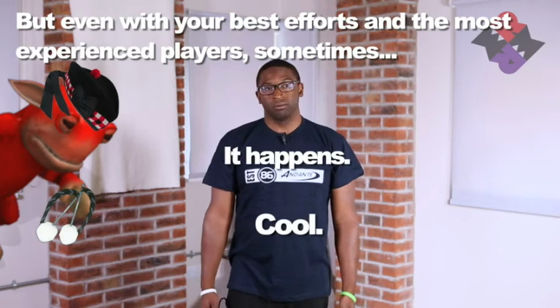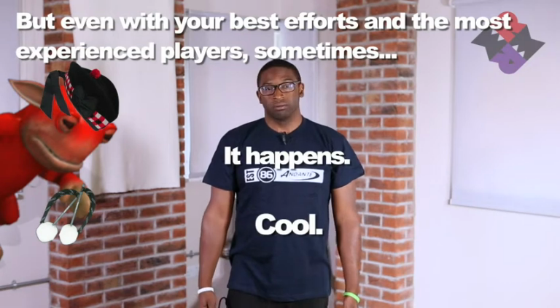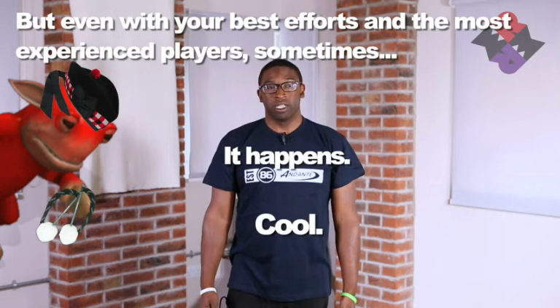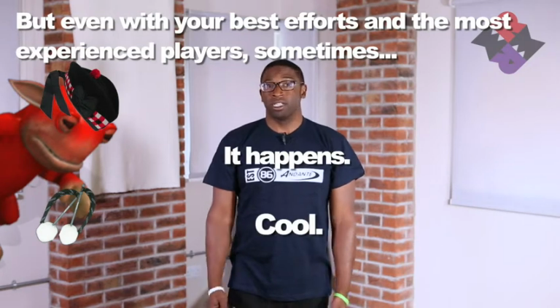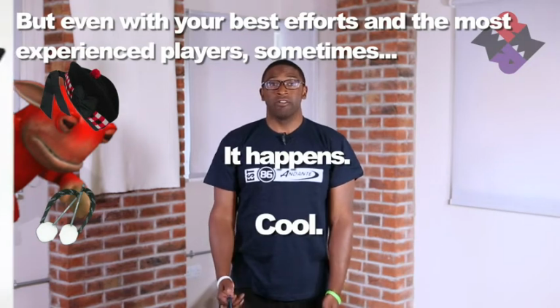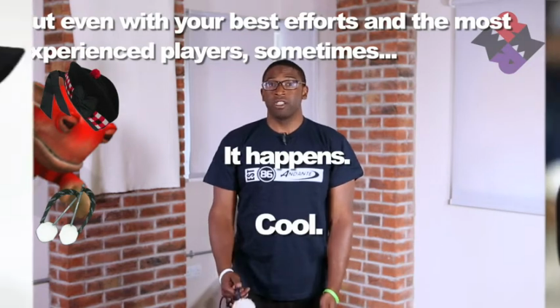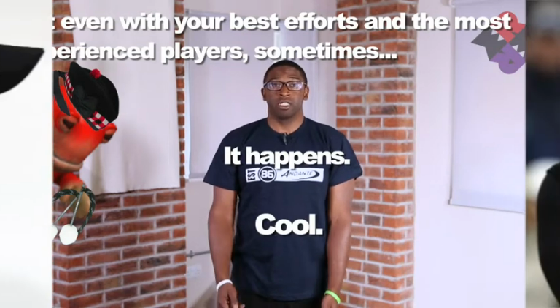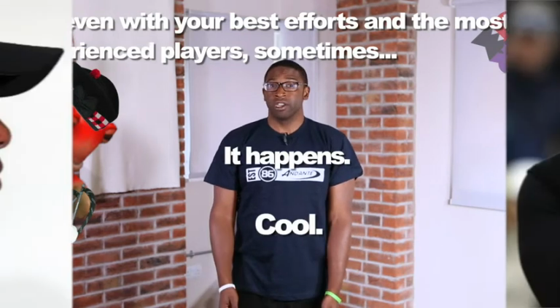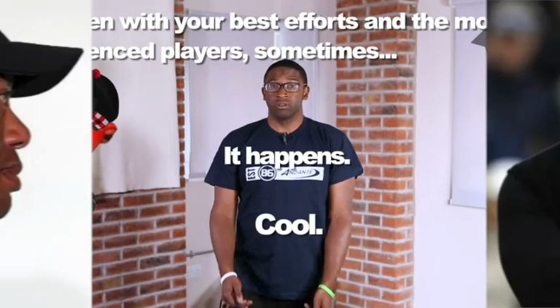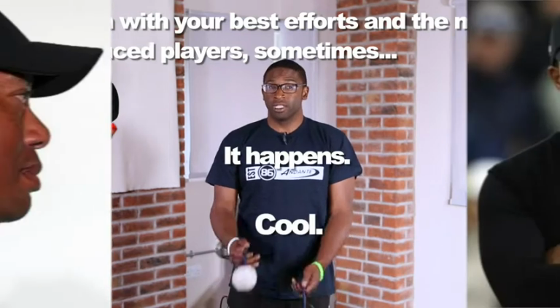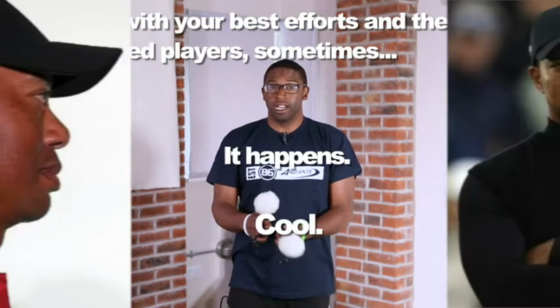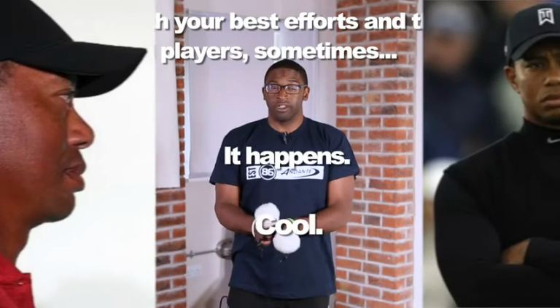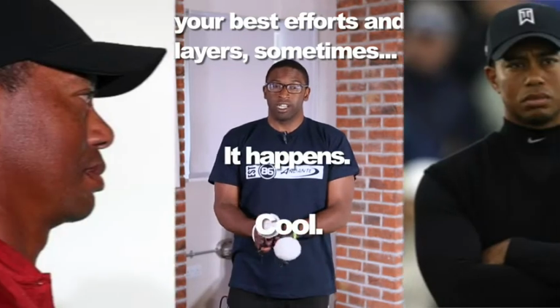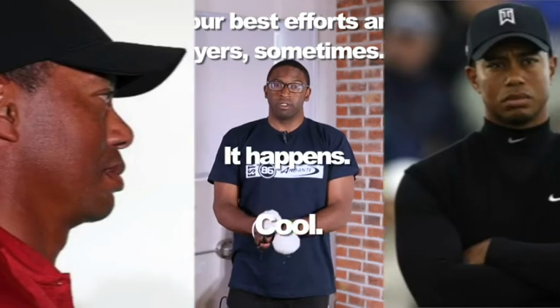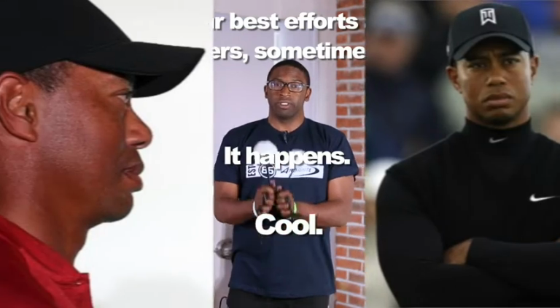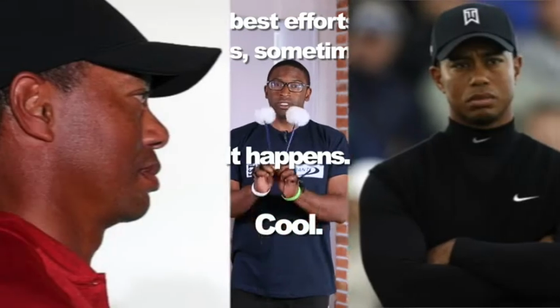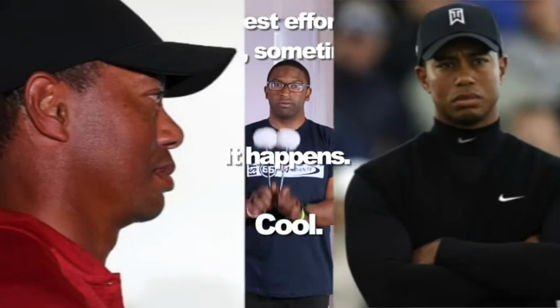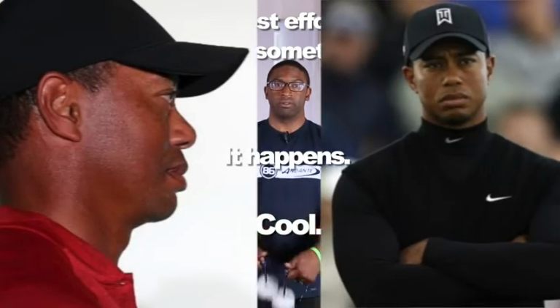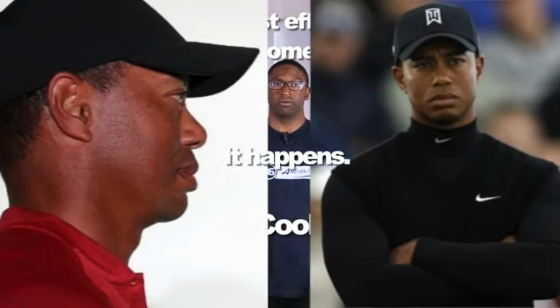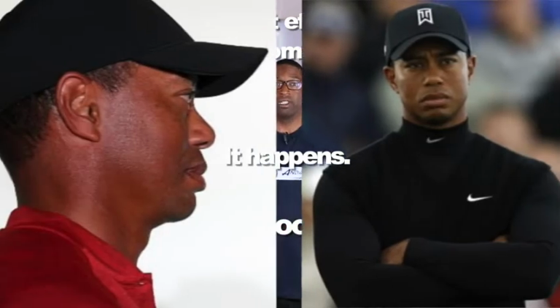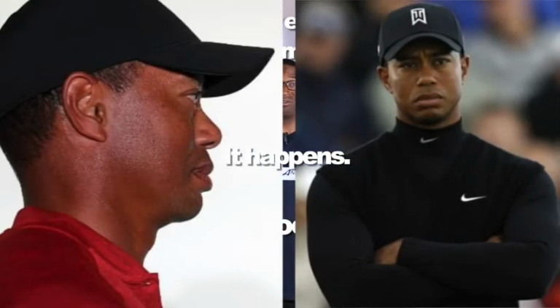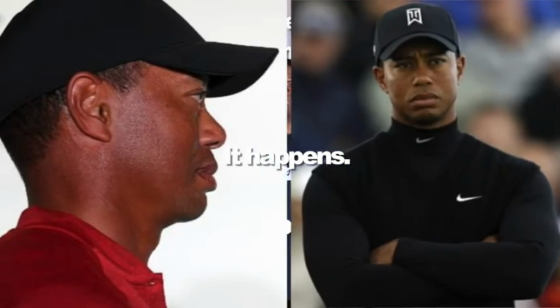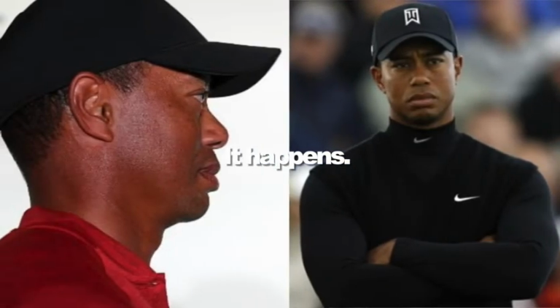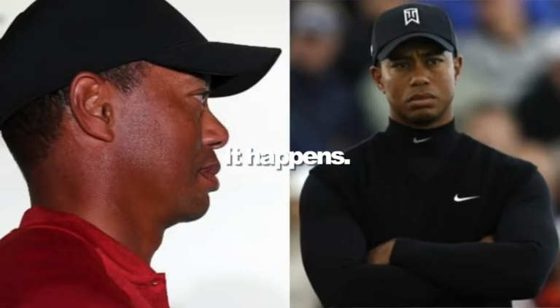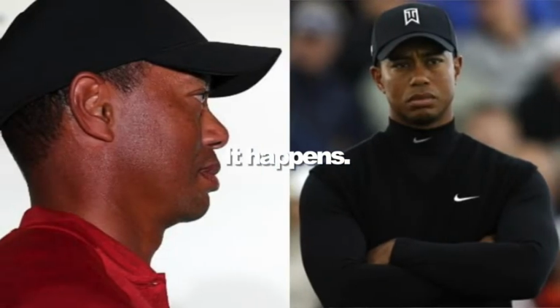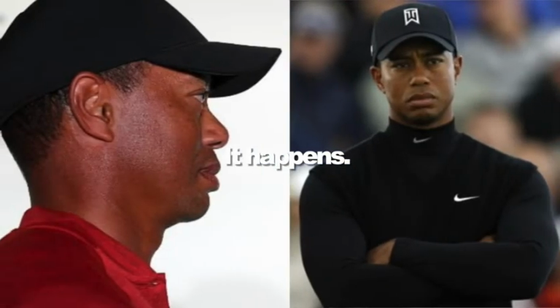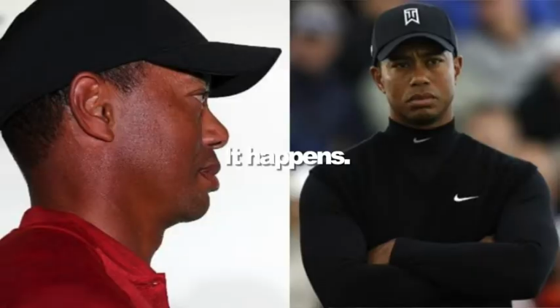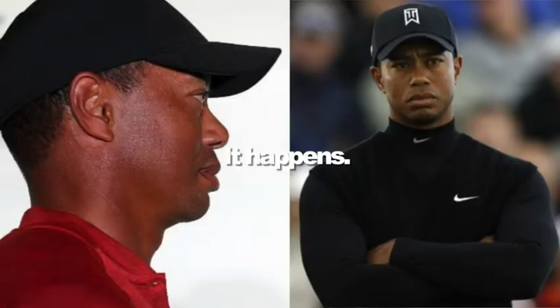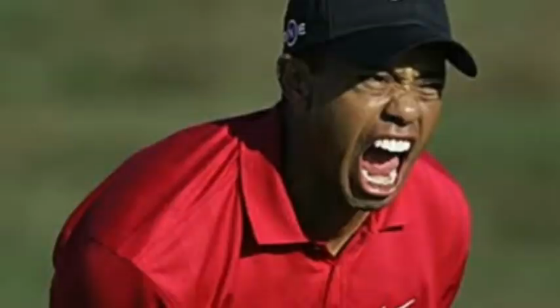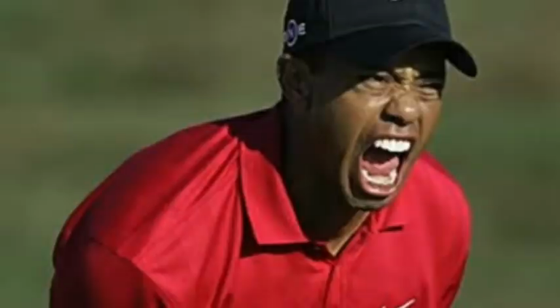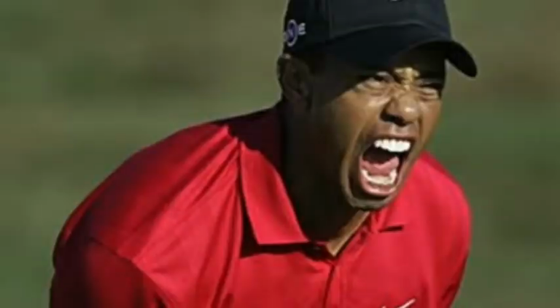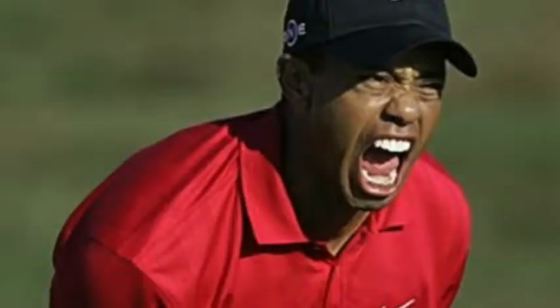Like, does Tiger Woods hit every shot perfectly? No. Unfortunately.